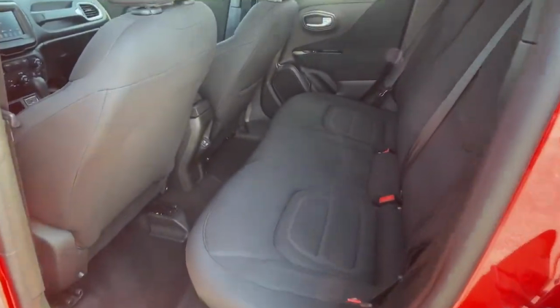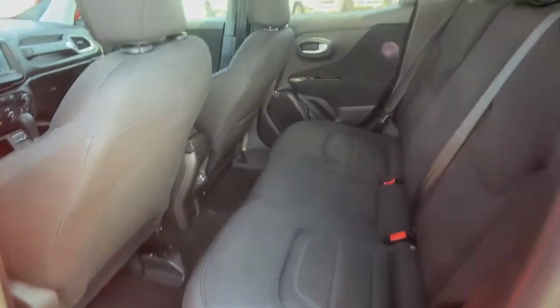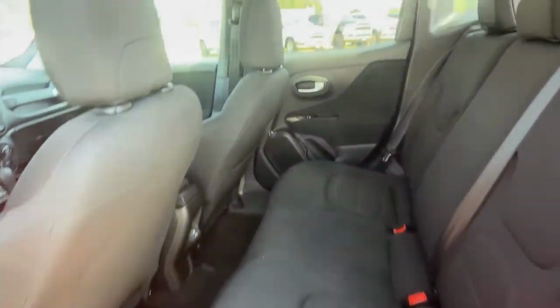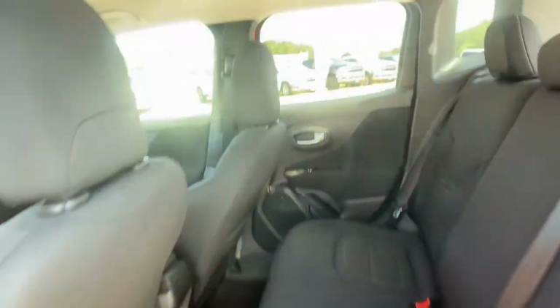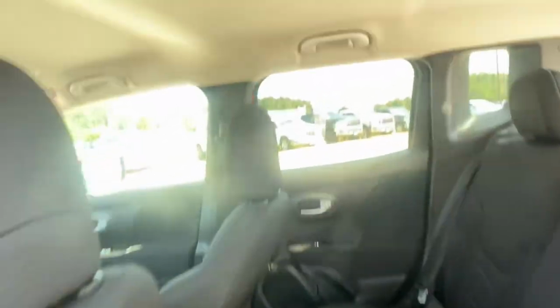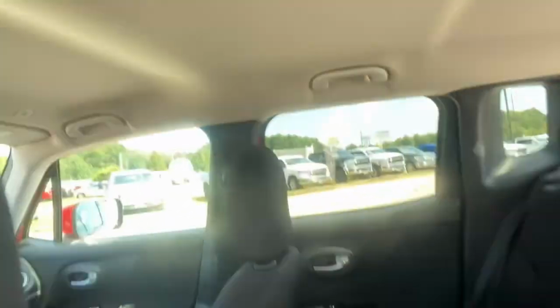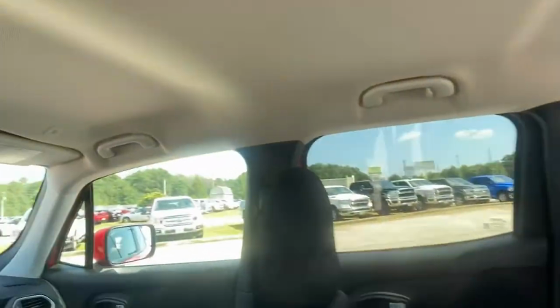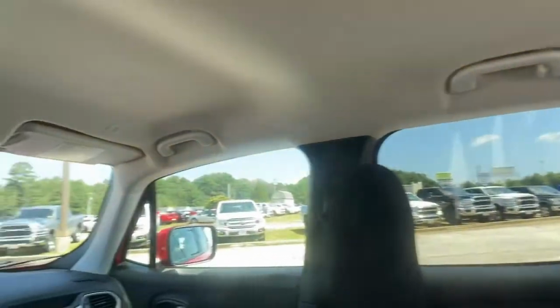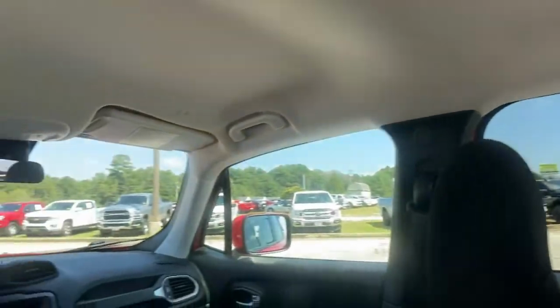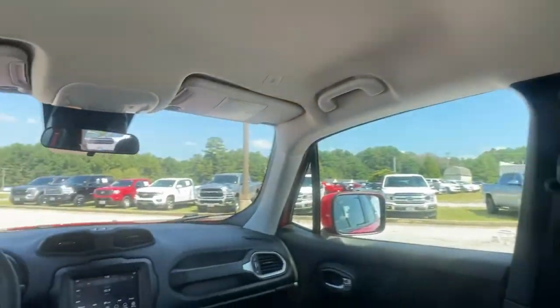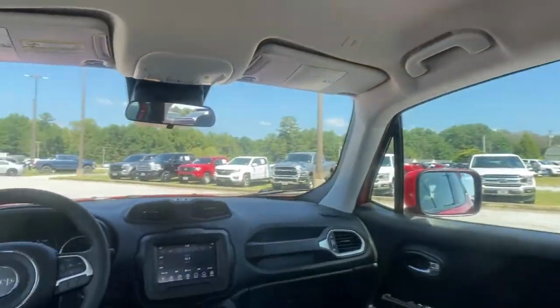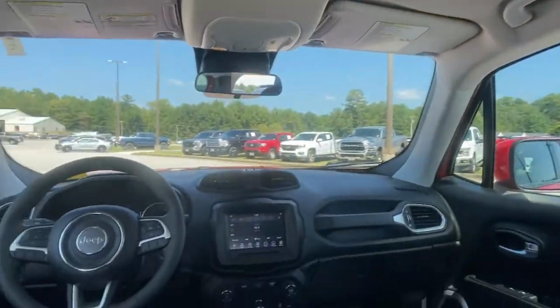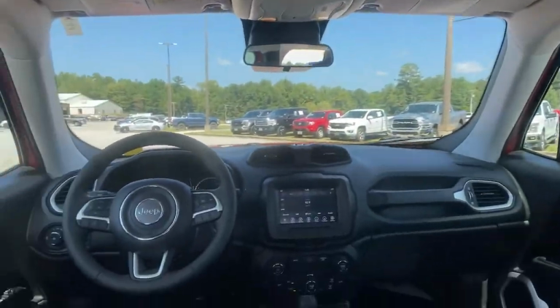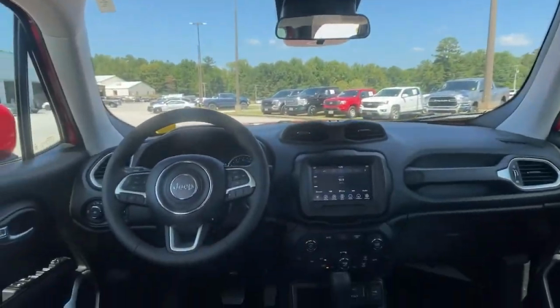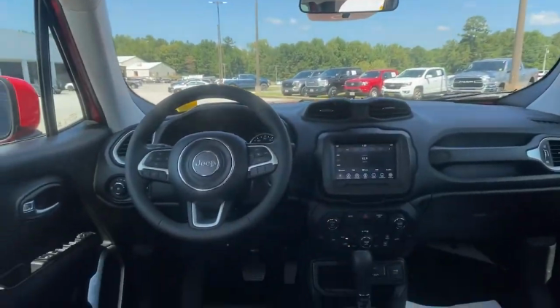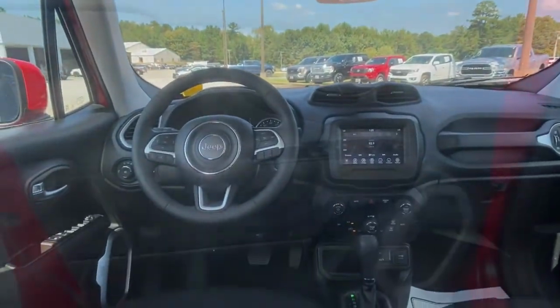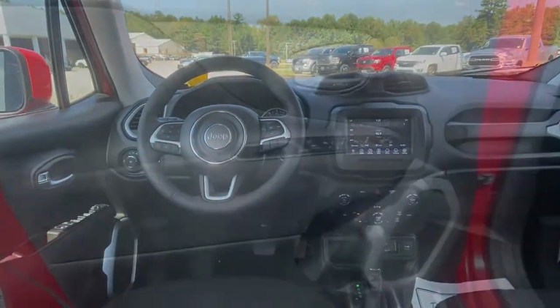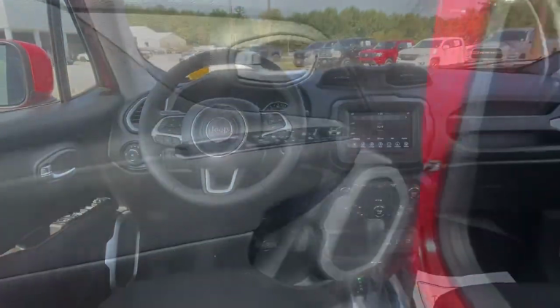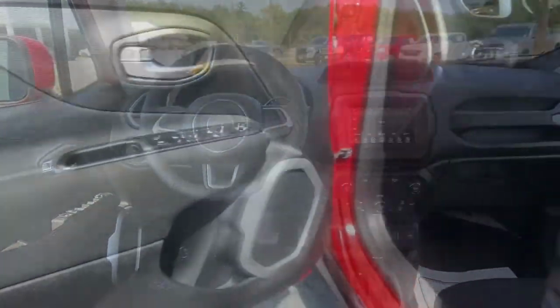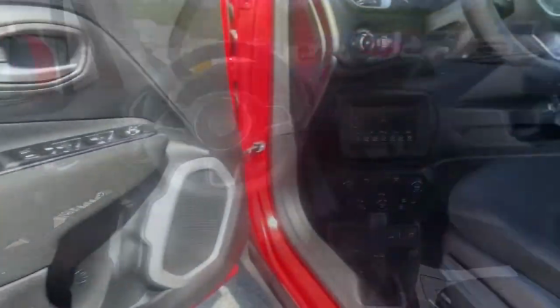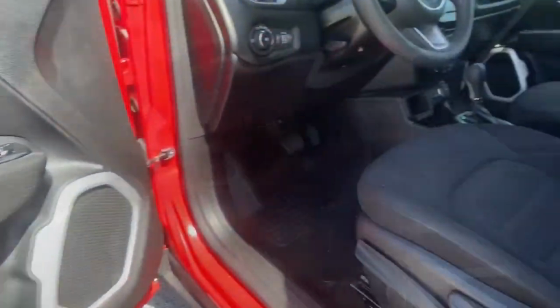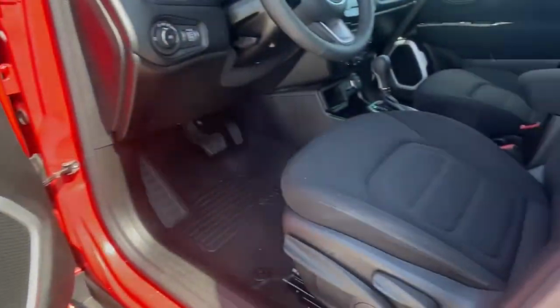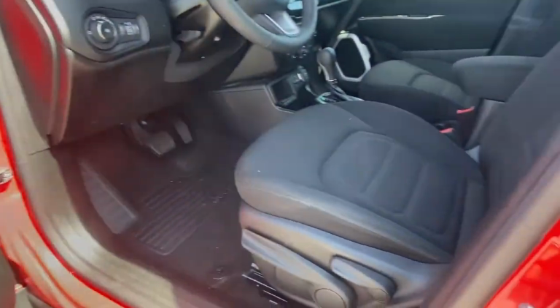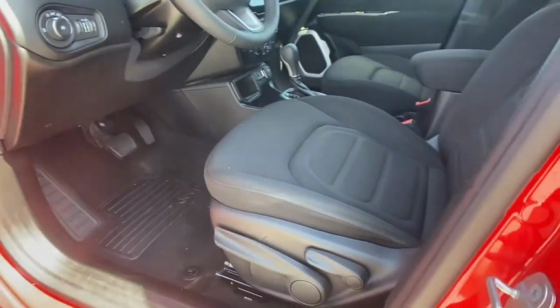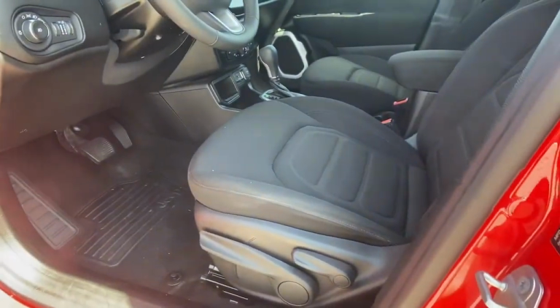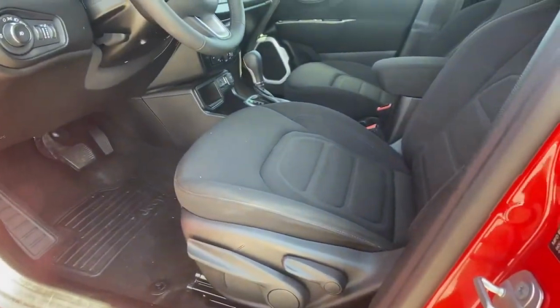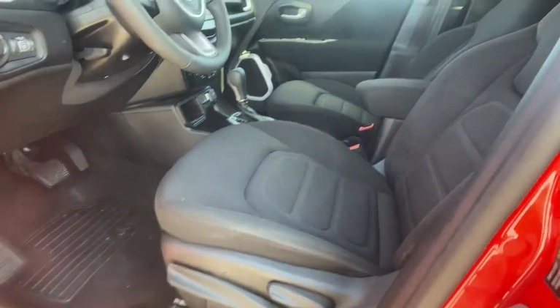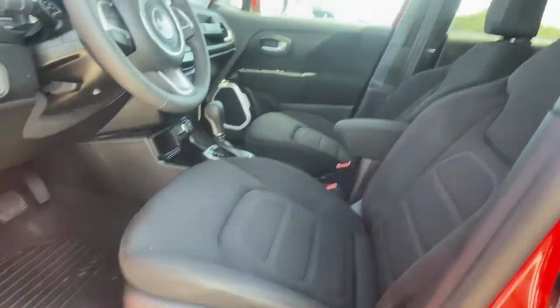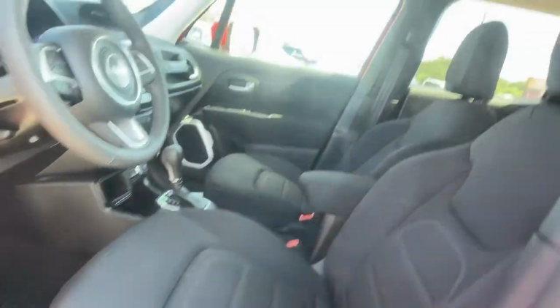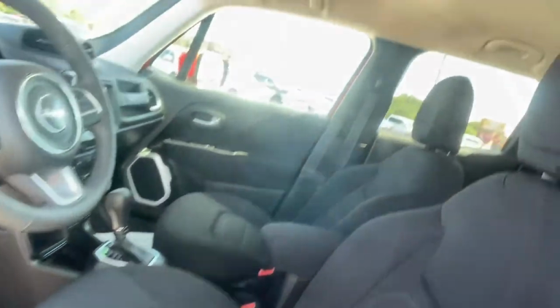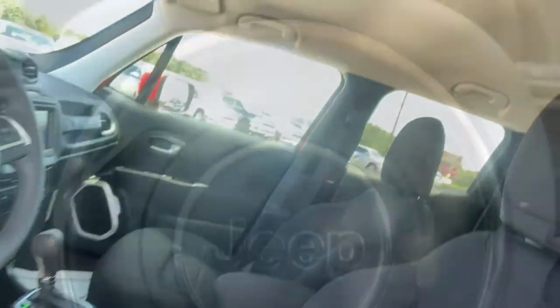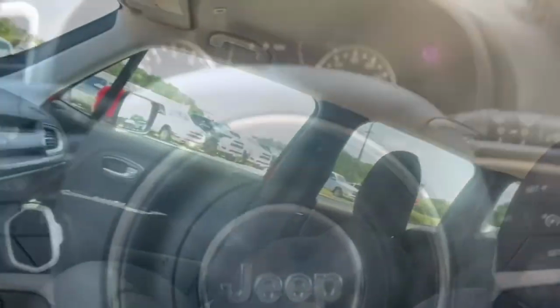Seize the opportunity to drive the SUV that's as unique as you are. Drive the Renegade.